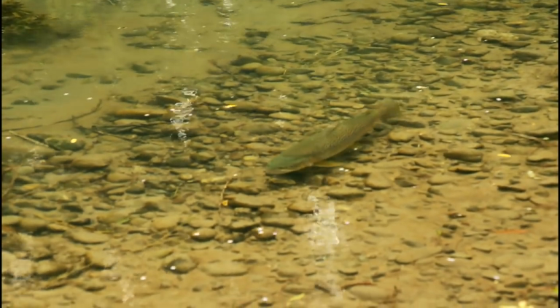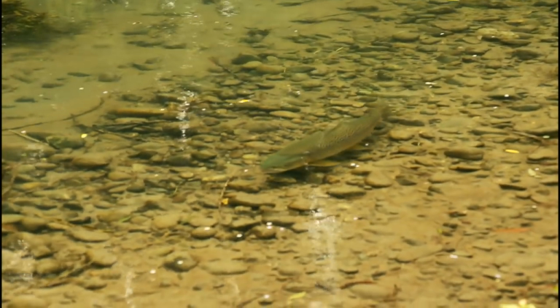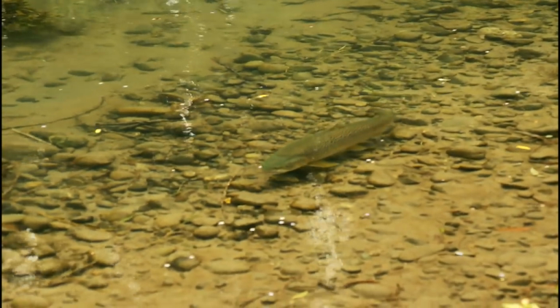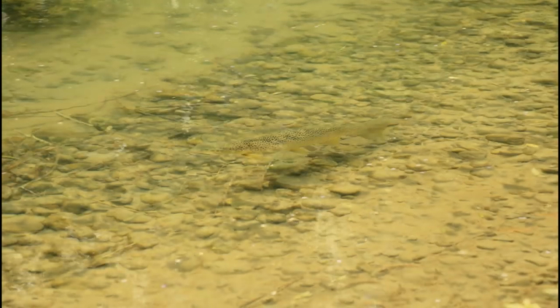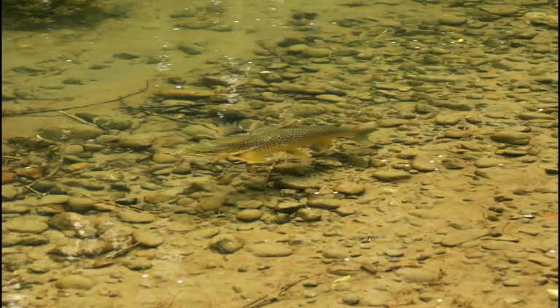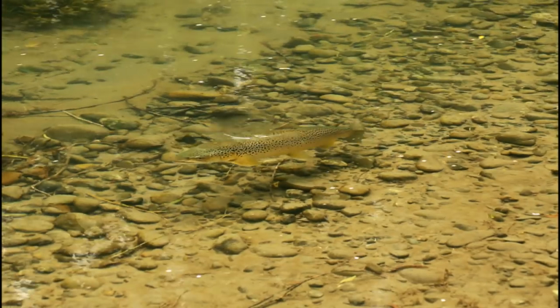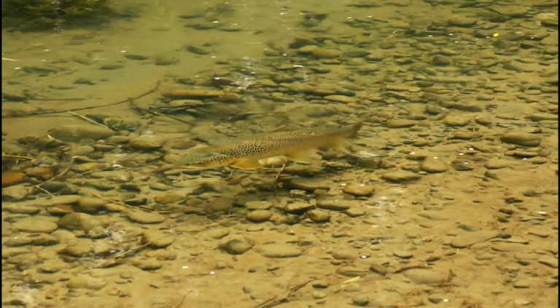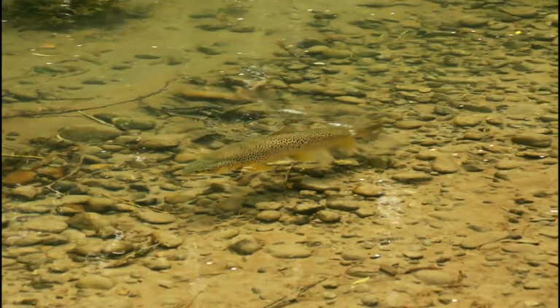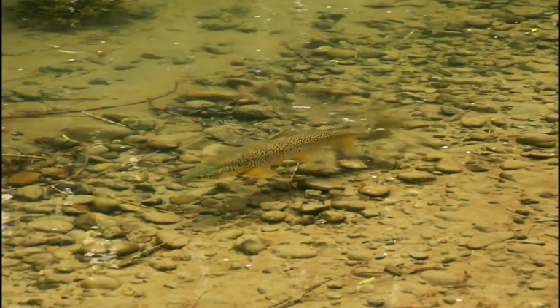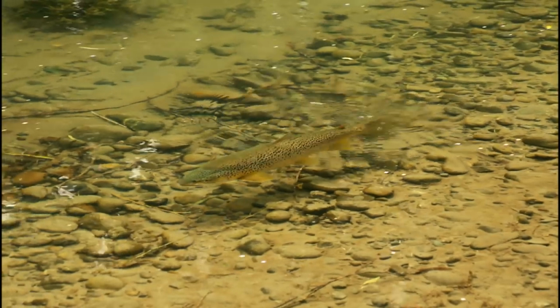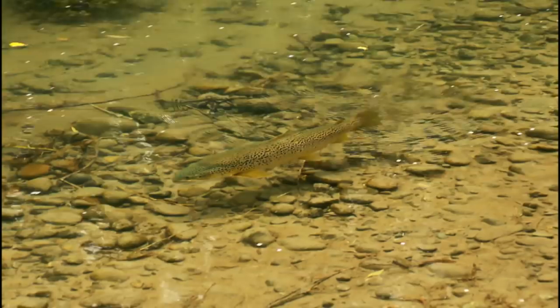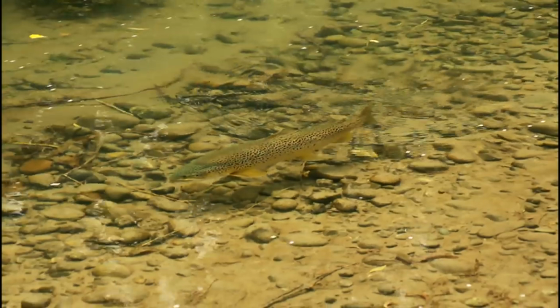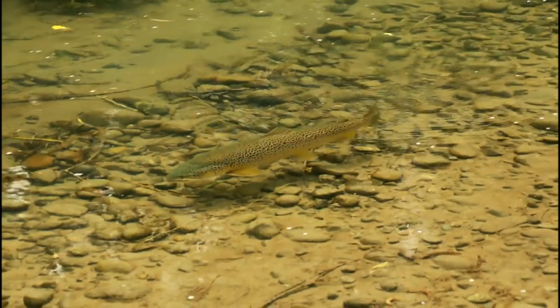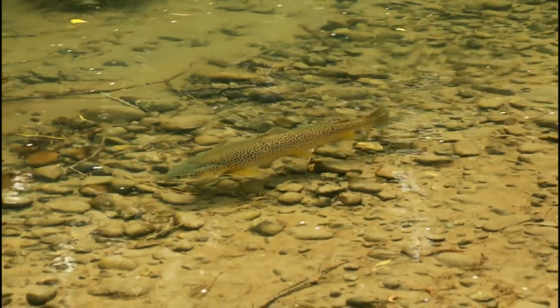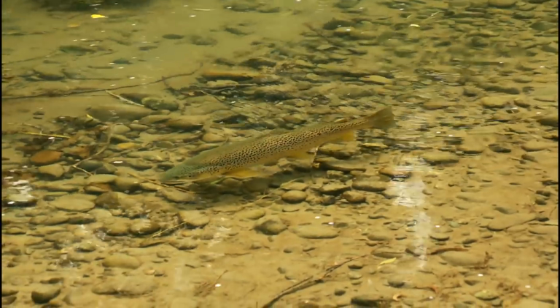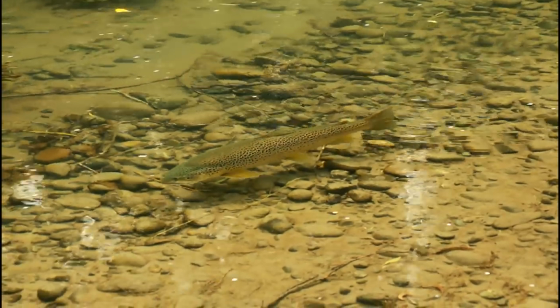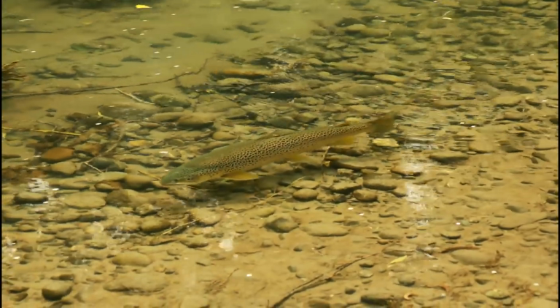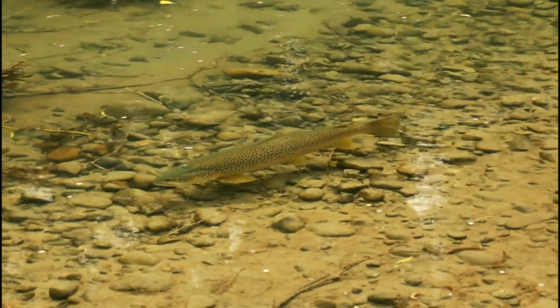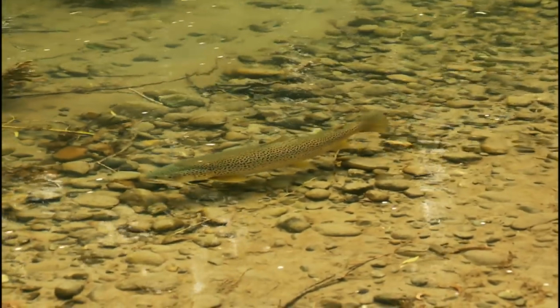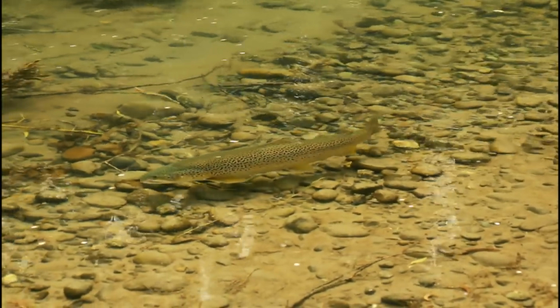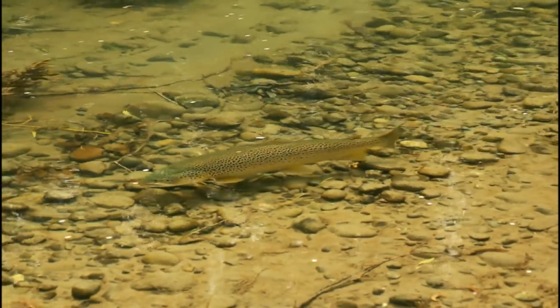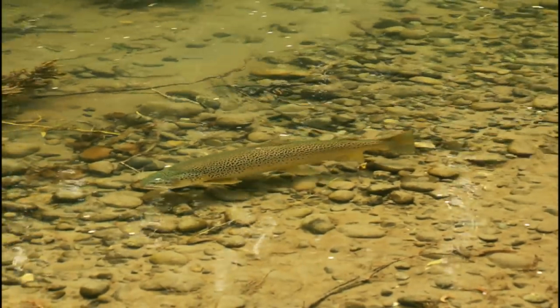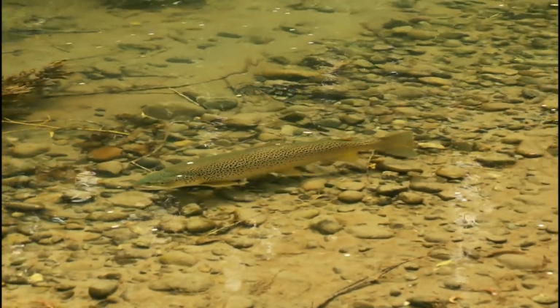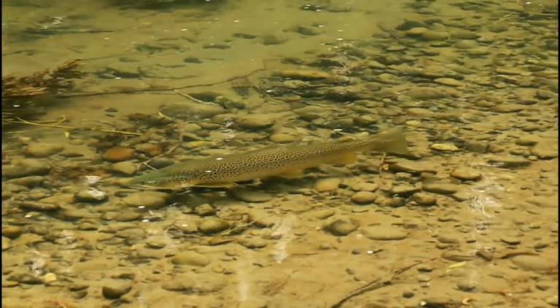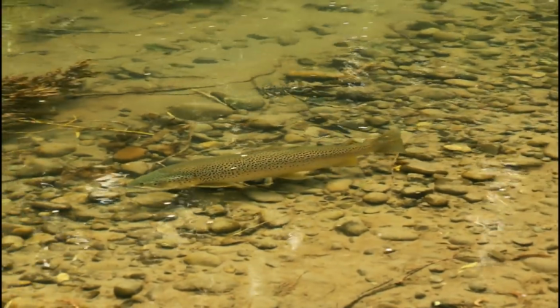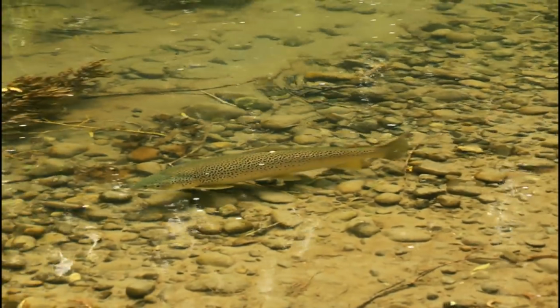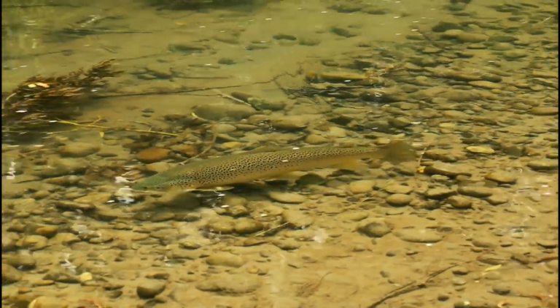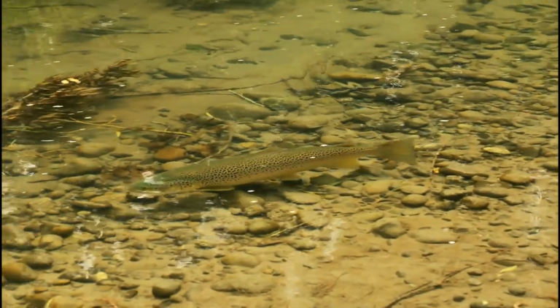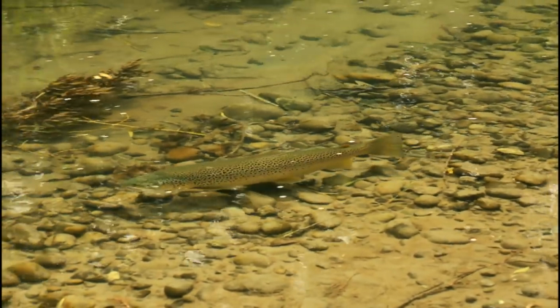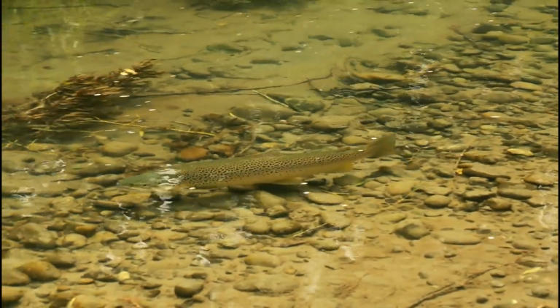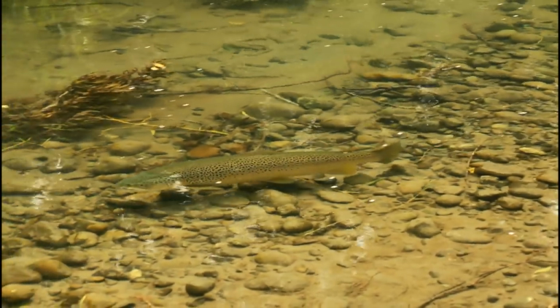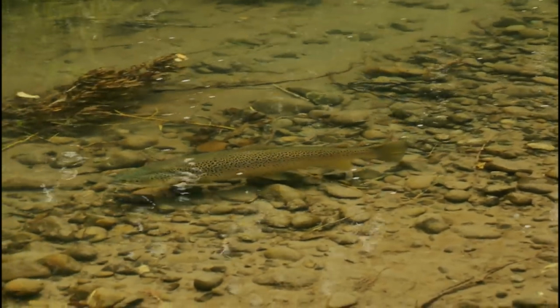Pay special attention to the rod flex and pressure, and to what kind of abuse 4X and a size 14 caddis can handle.